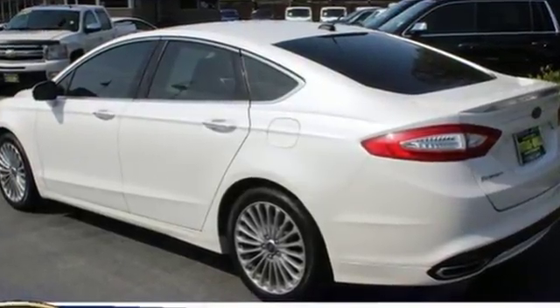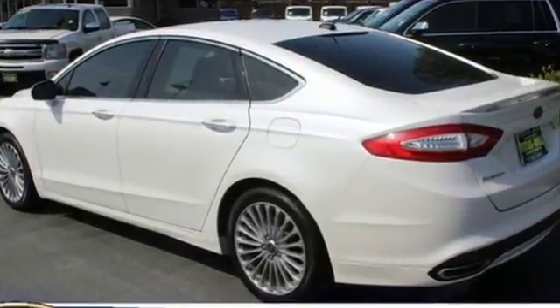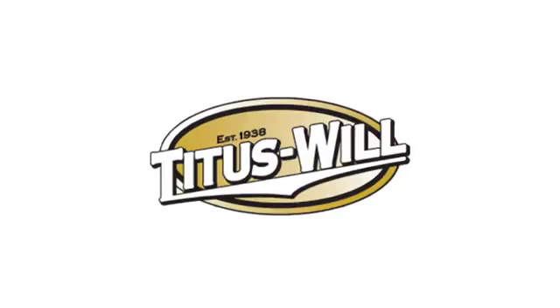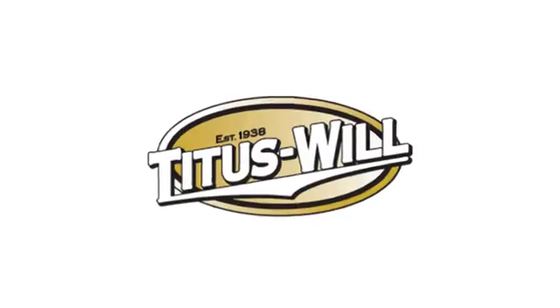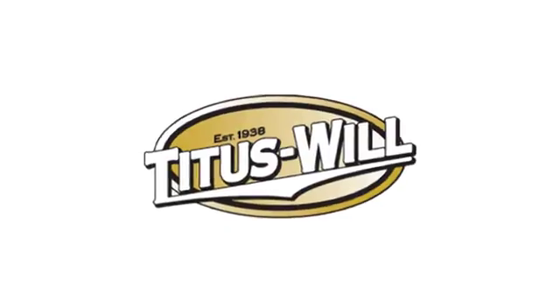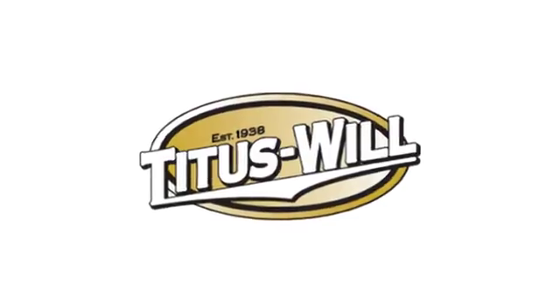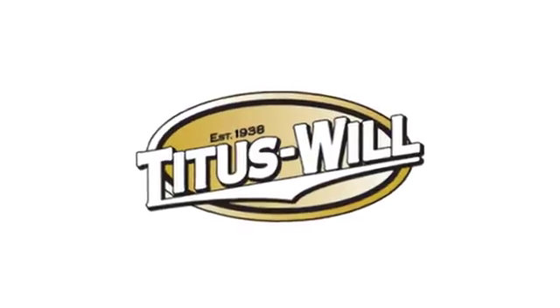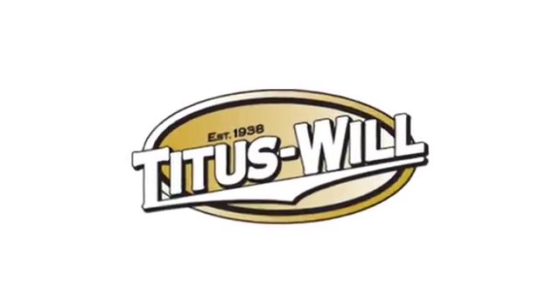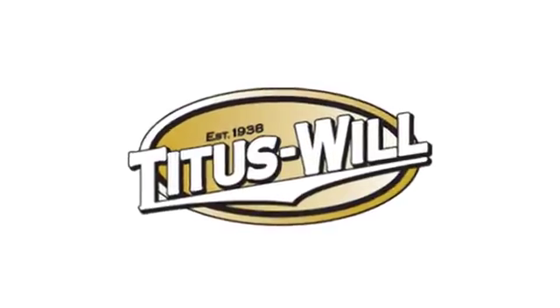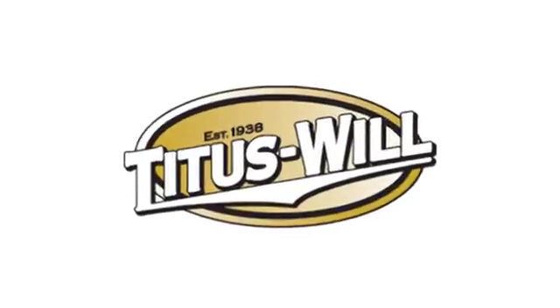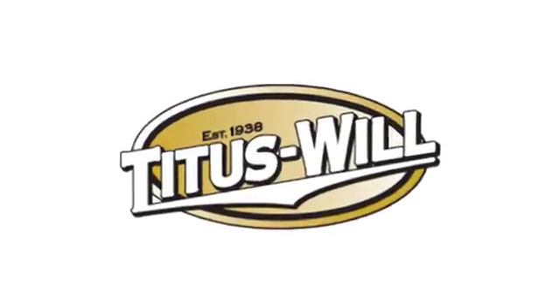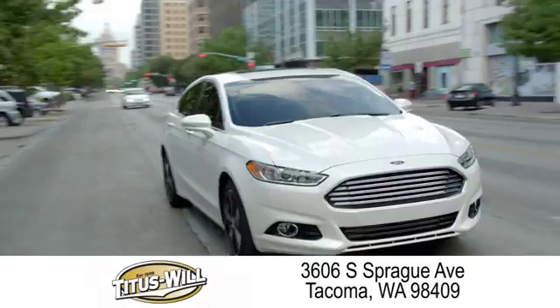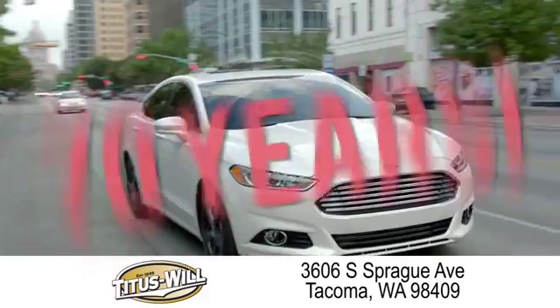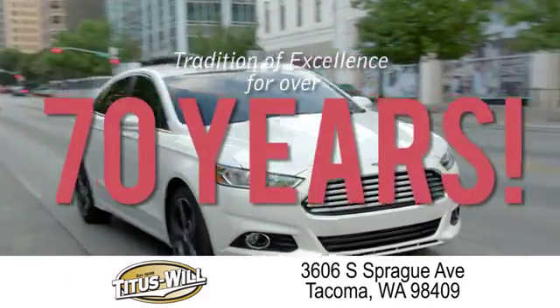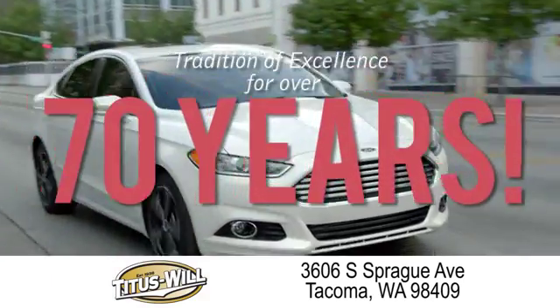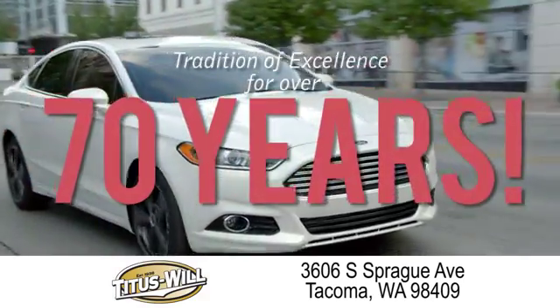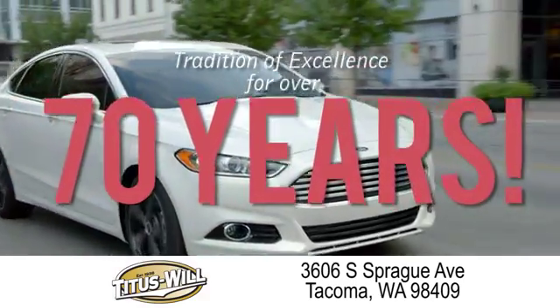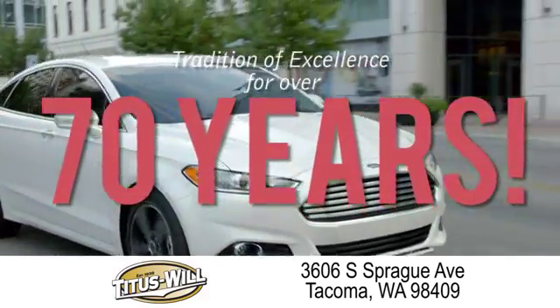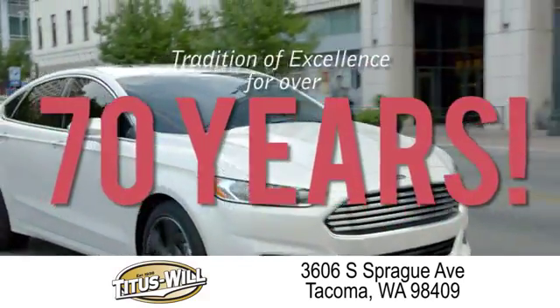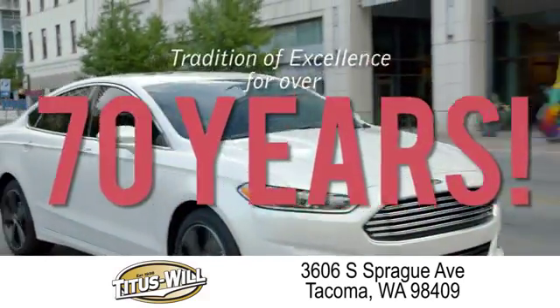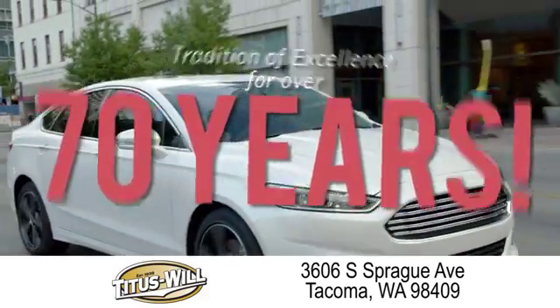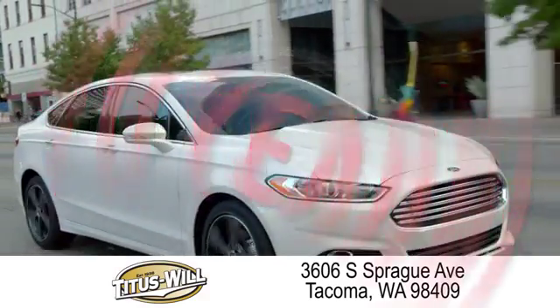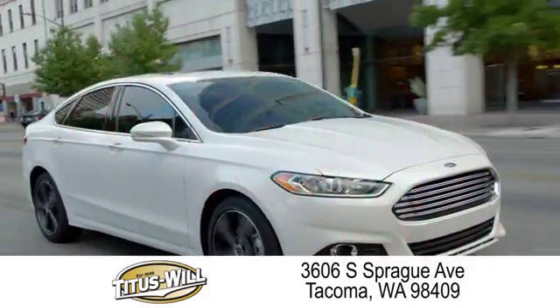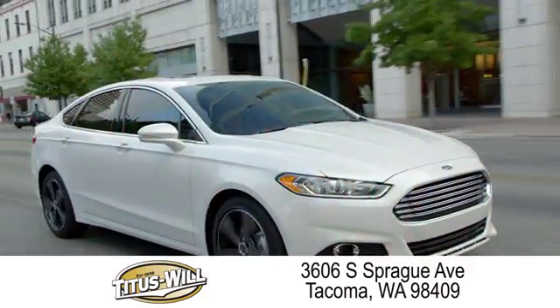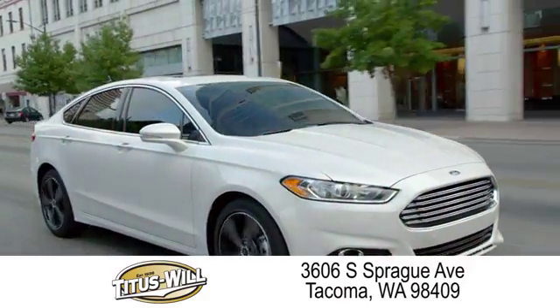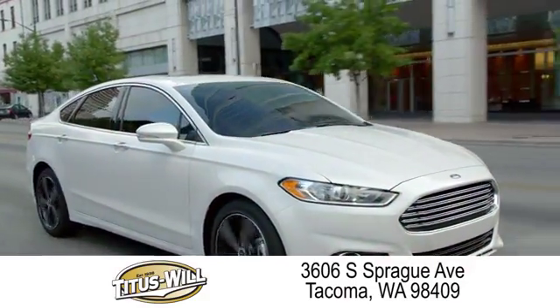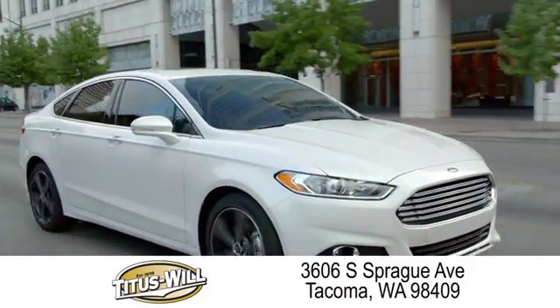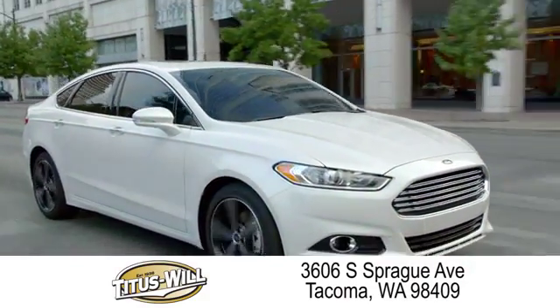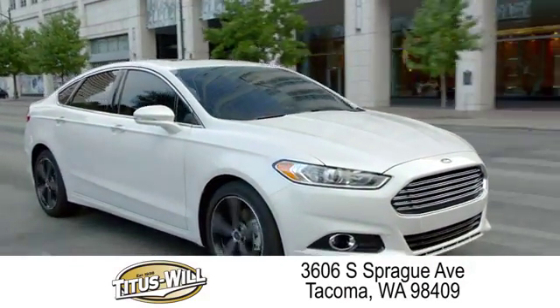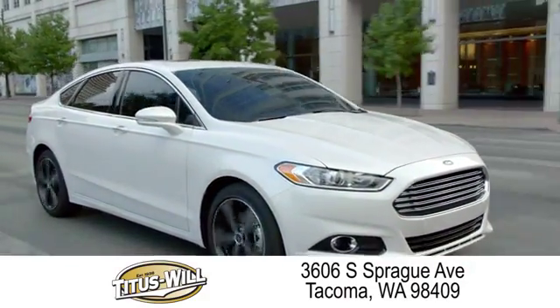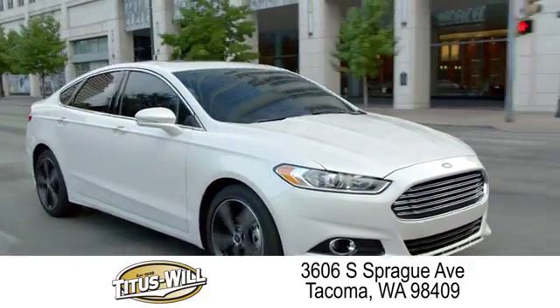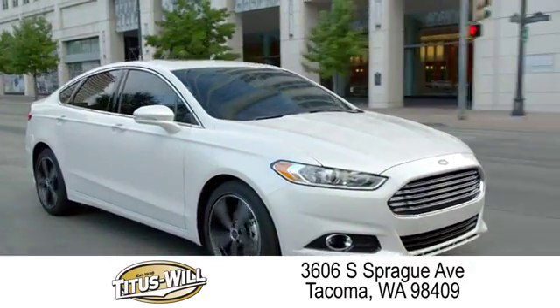Welcome to Titus Will Ford, a tradition of excellence for over 70 years. Expect to be satisfied at Titus Will Ford.